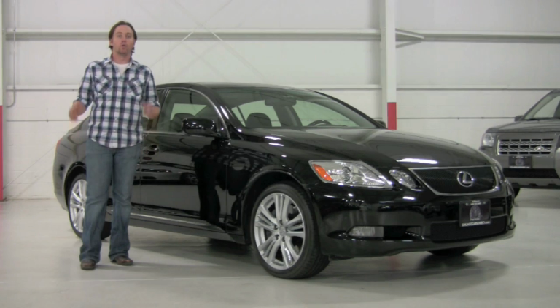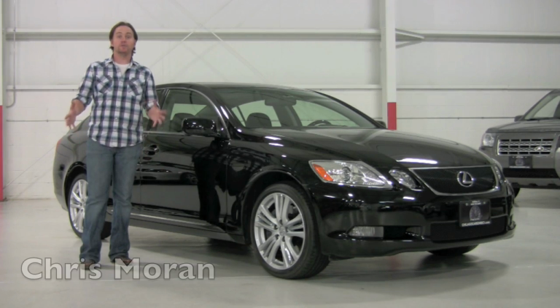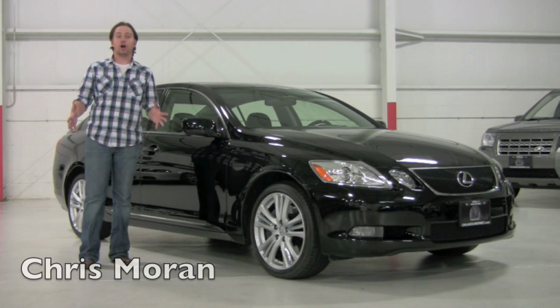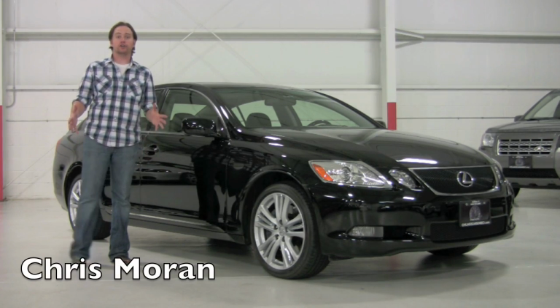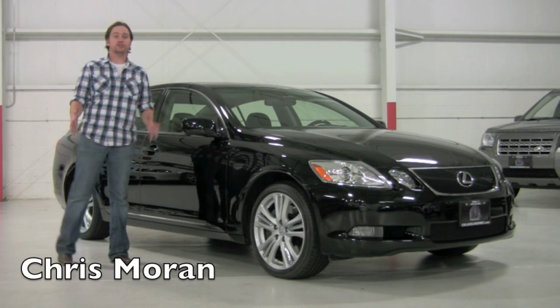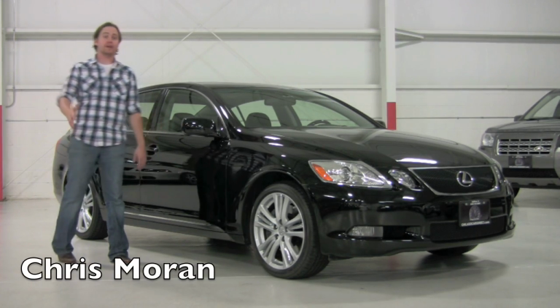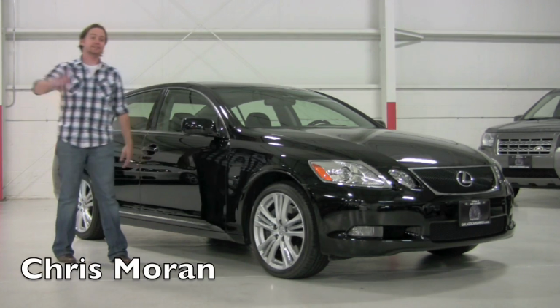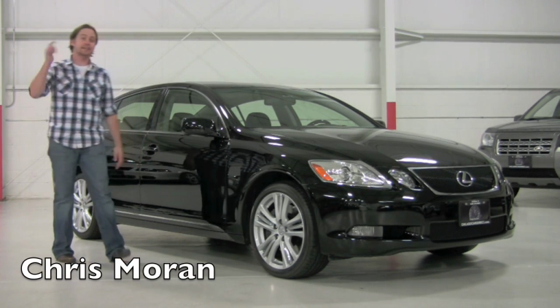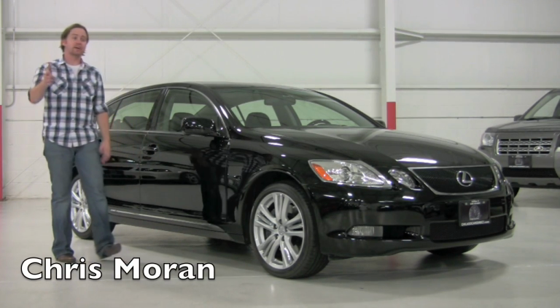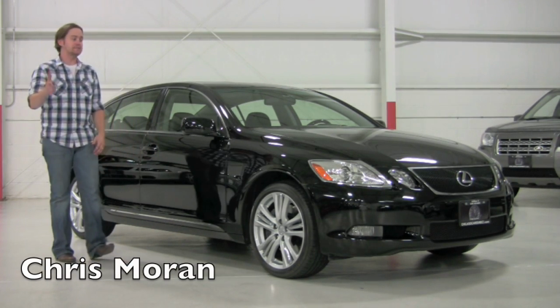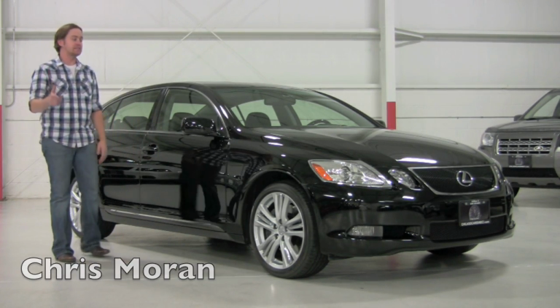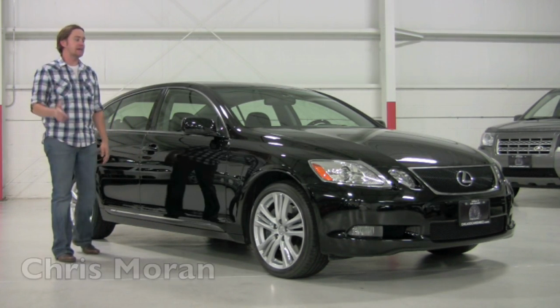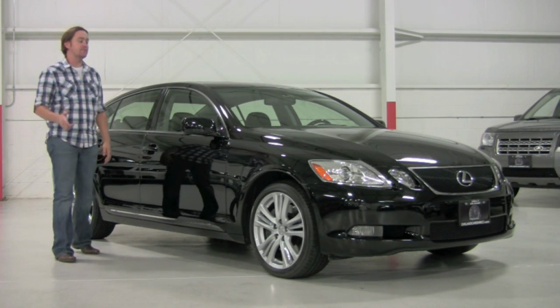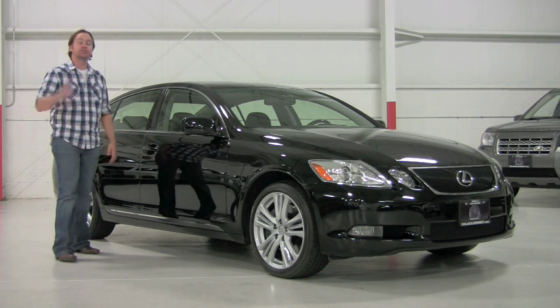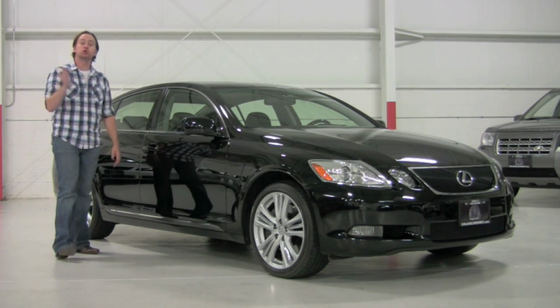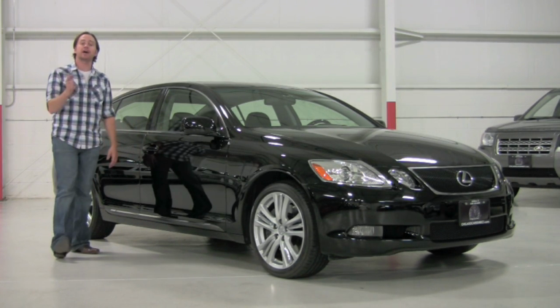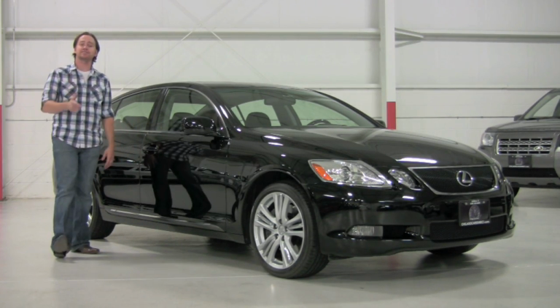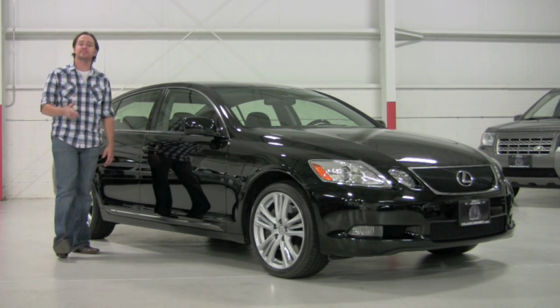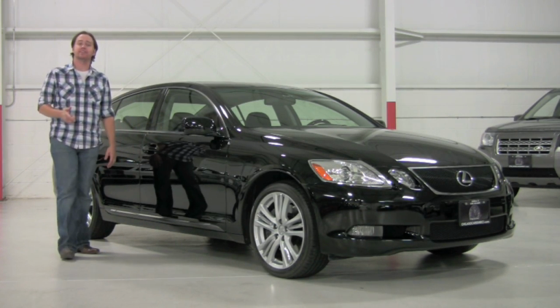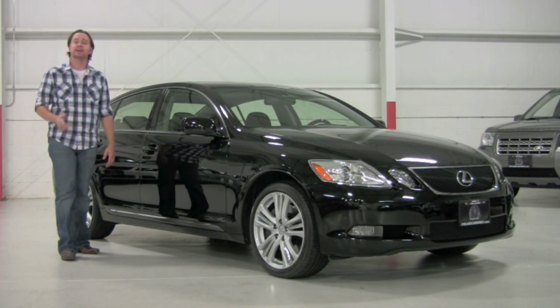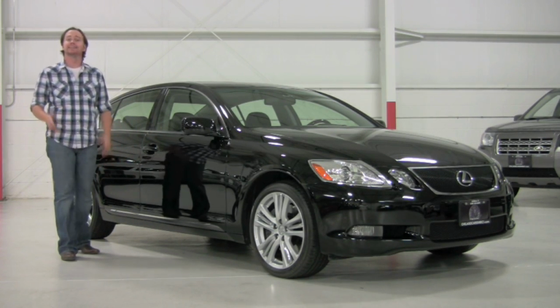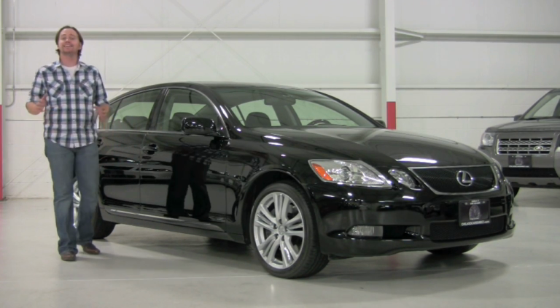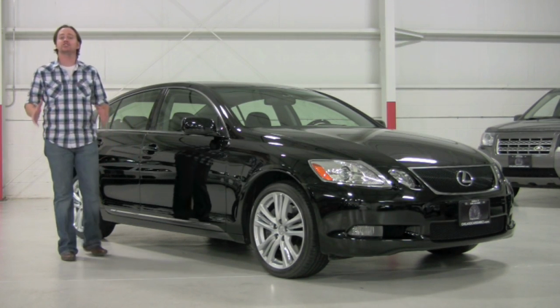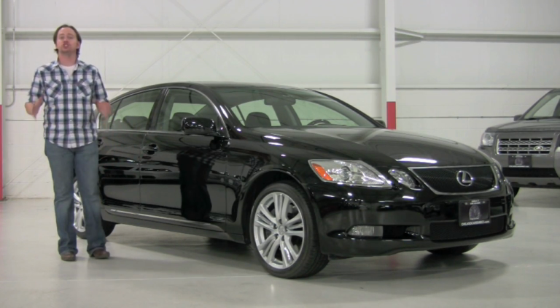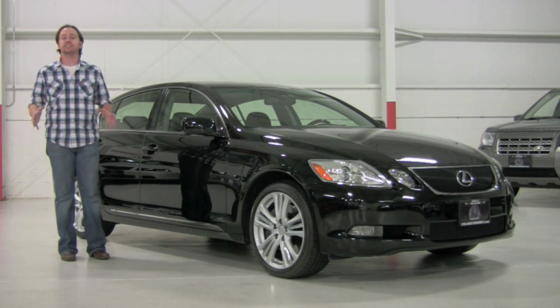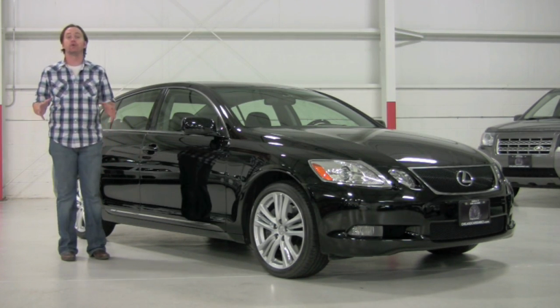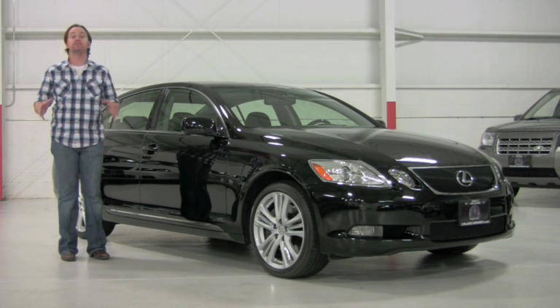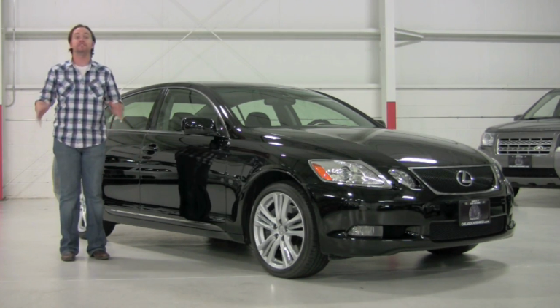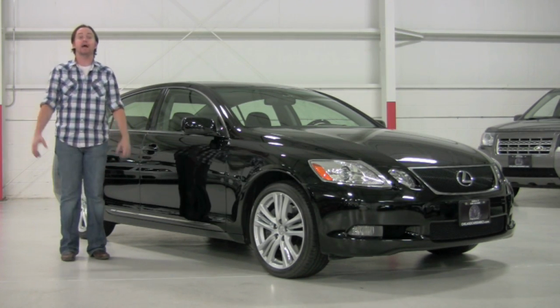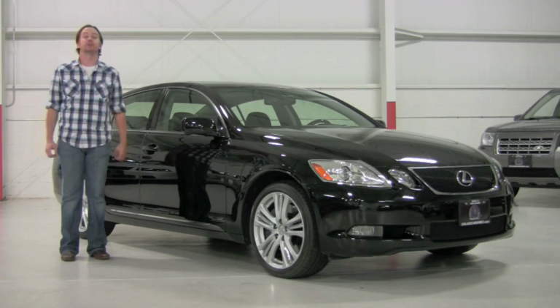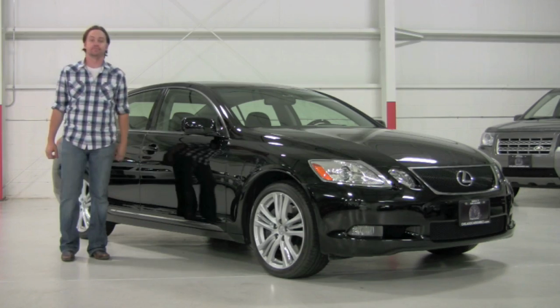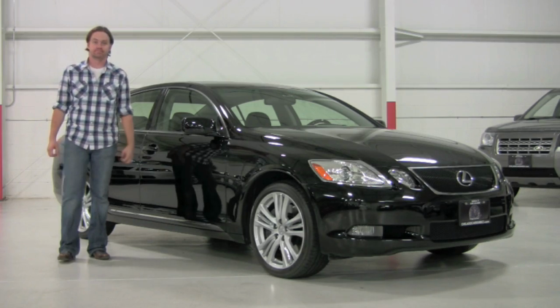Welcome to Chicago Cars Direct. Today we're going to spend some time with a 2007 Lexus GS450 Hybrid.